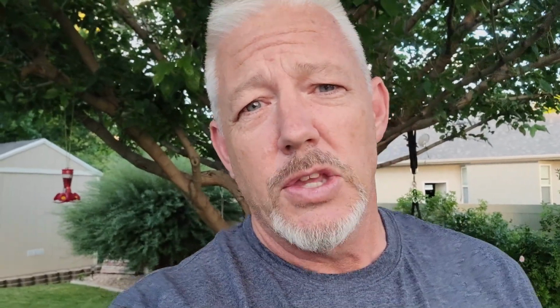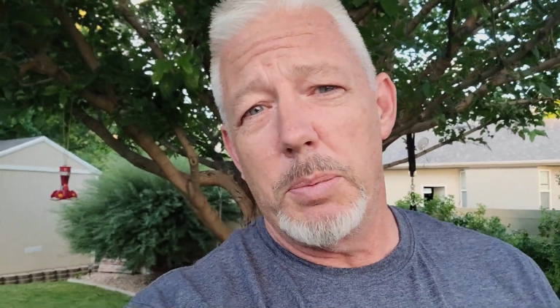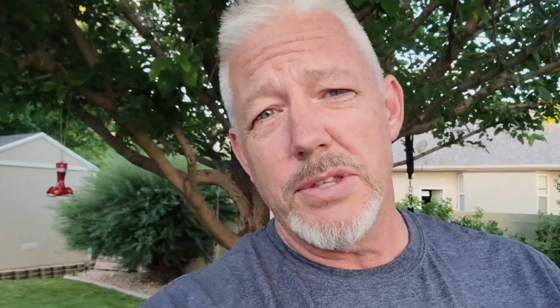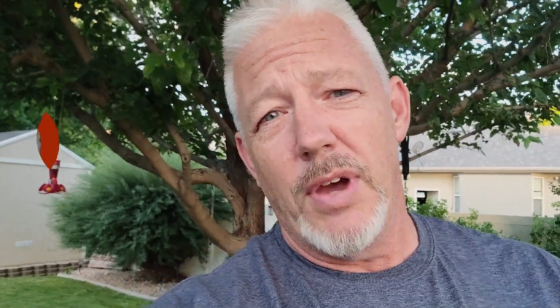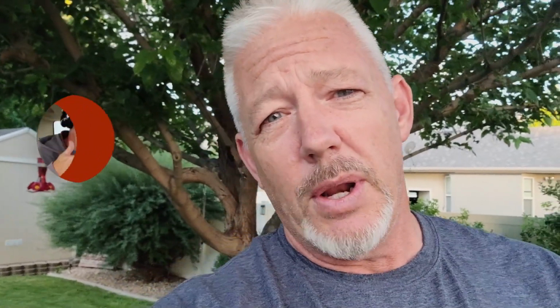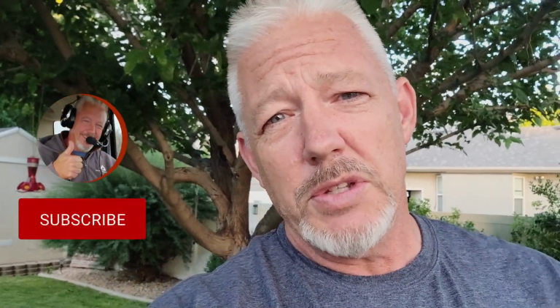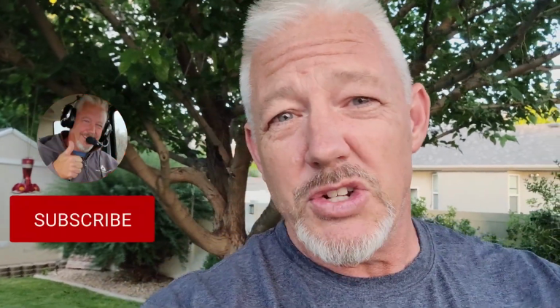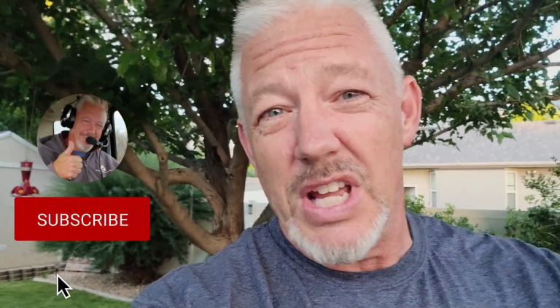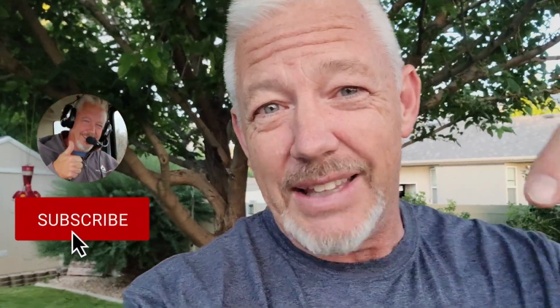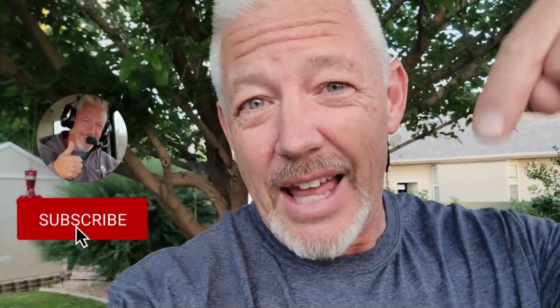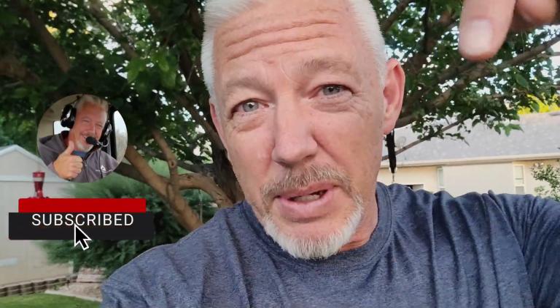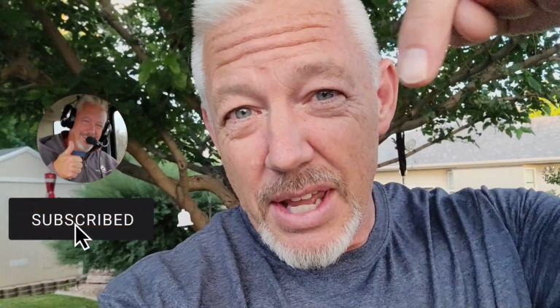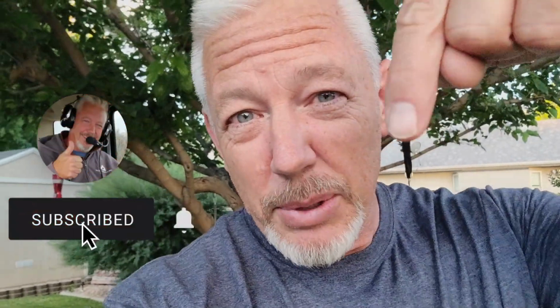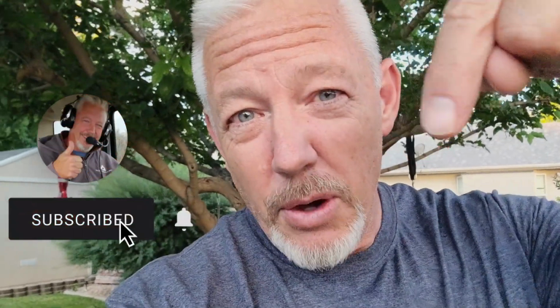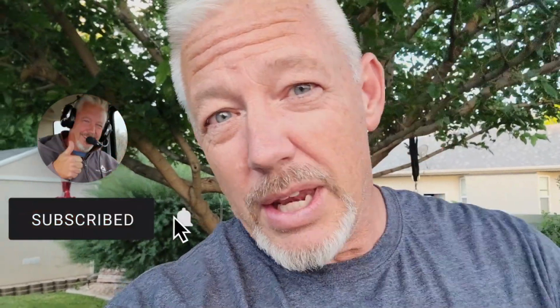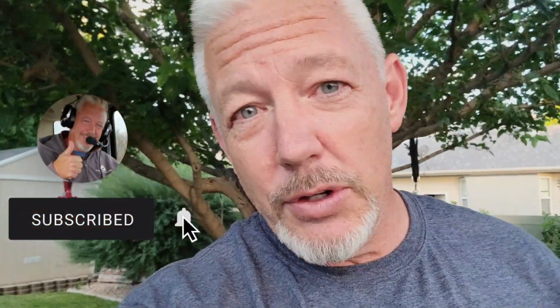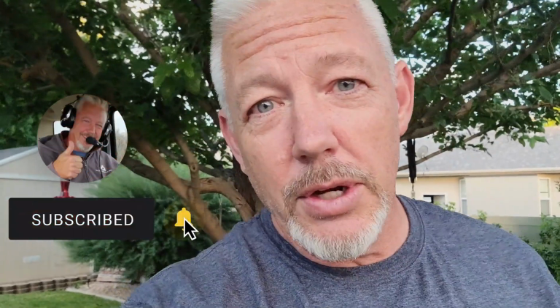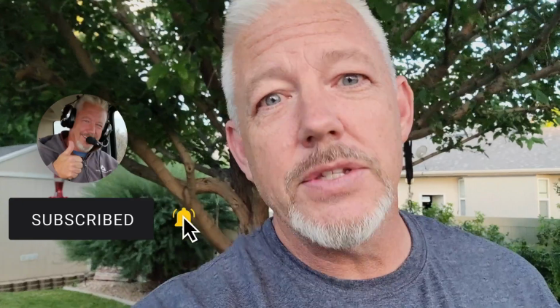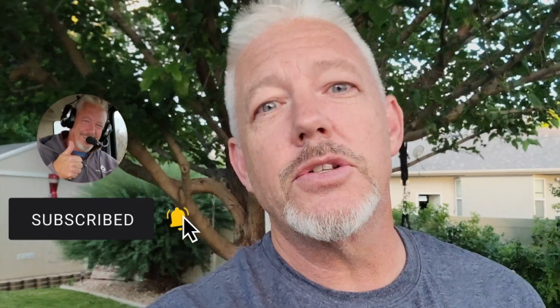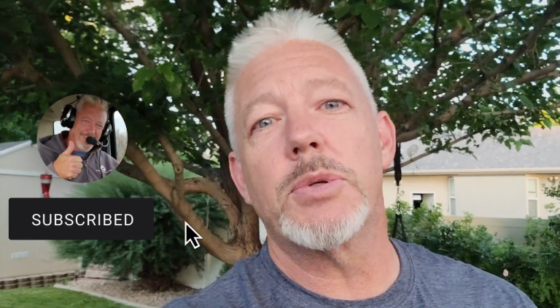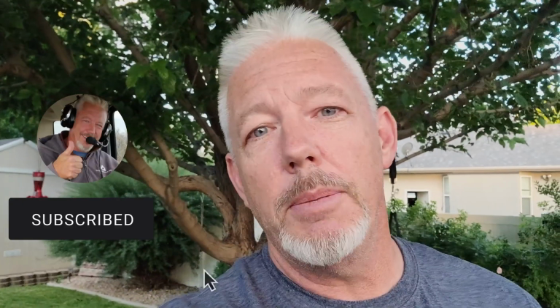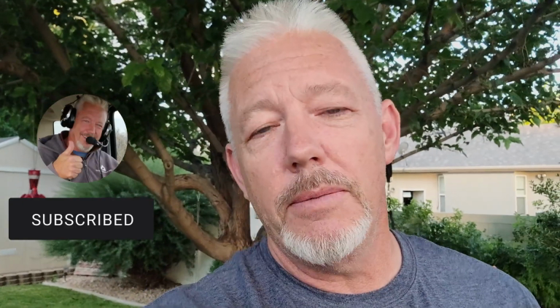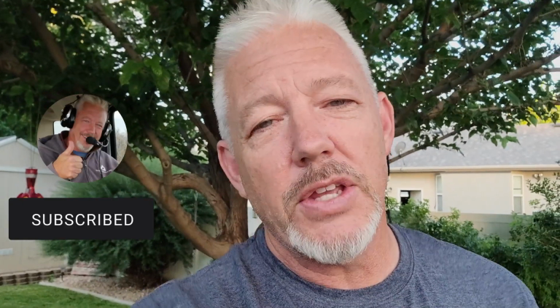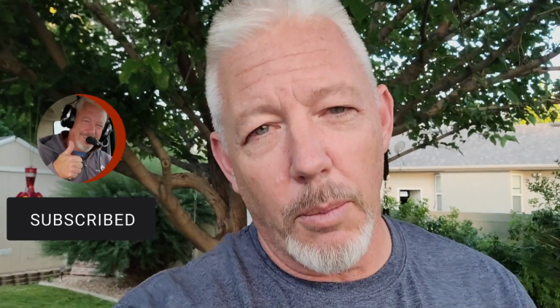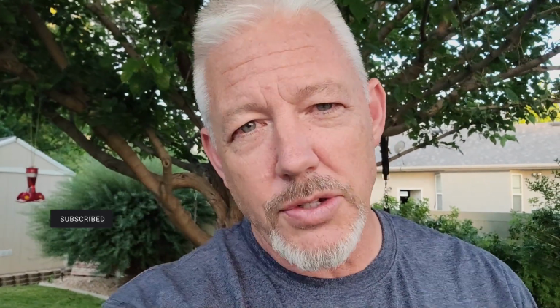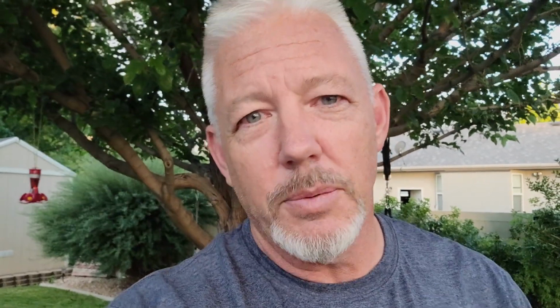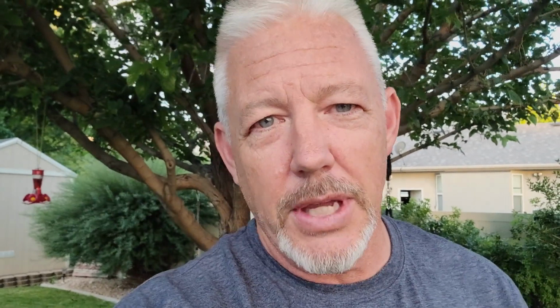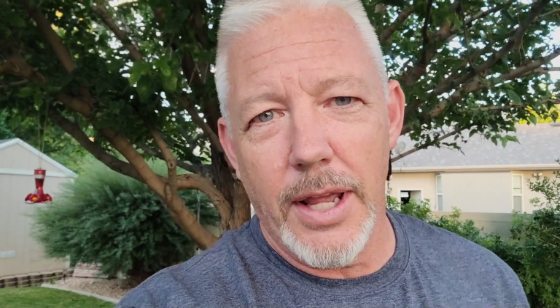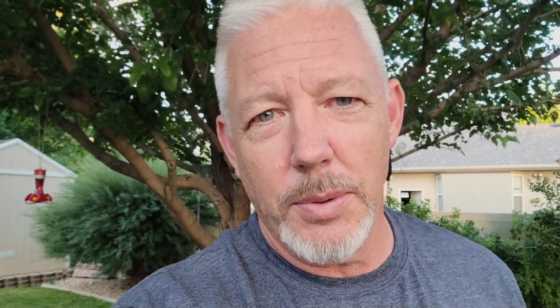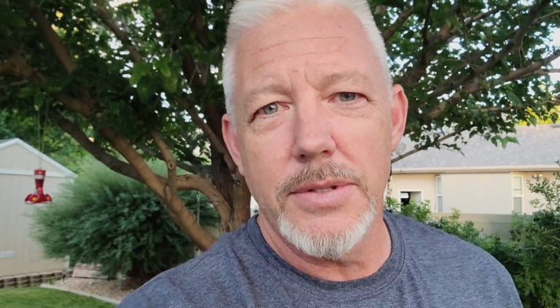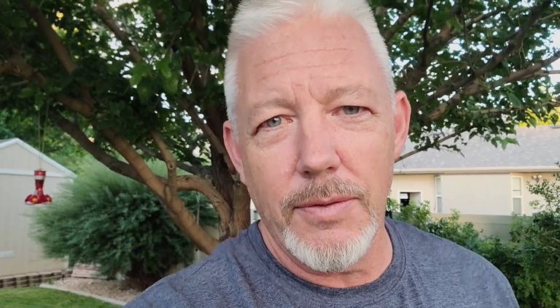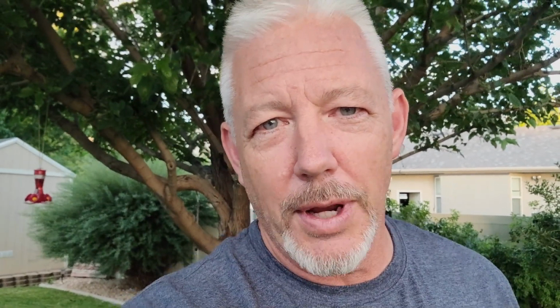Hope you got some value out of this. Make sure you click that like button down below, and if you're new here, consider subscribing. Thanks for watching. We'll see you on the next one. 73.